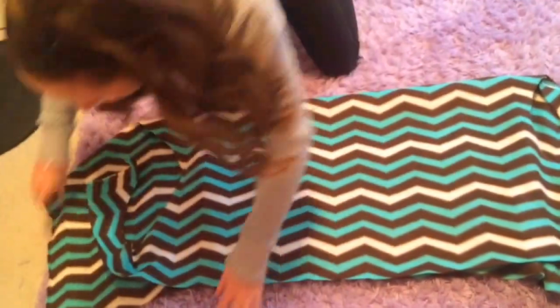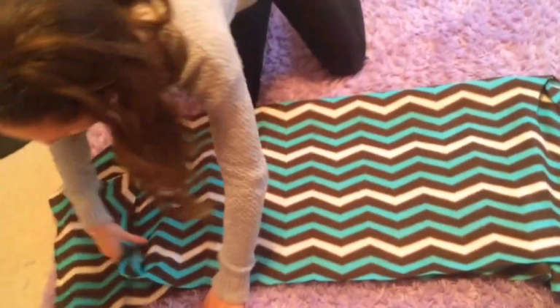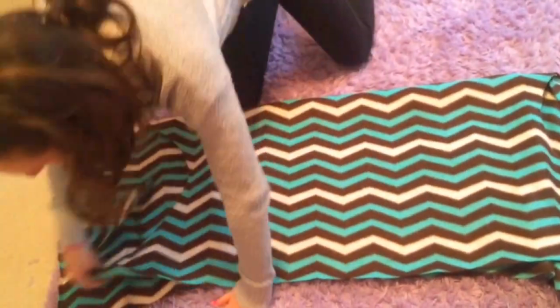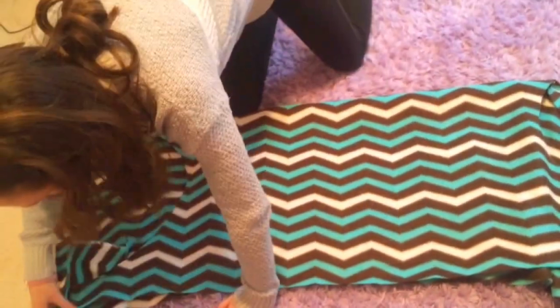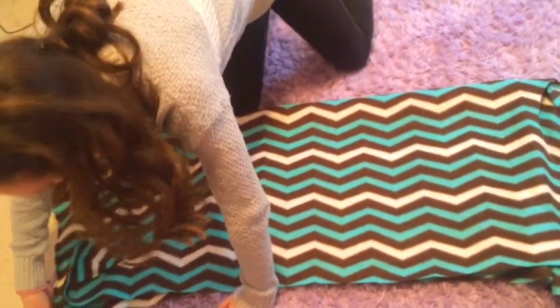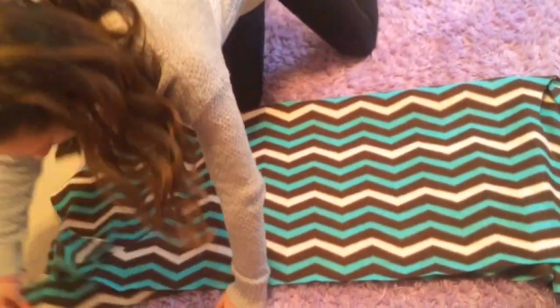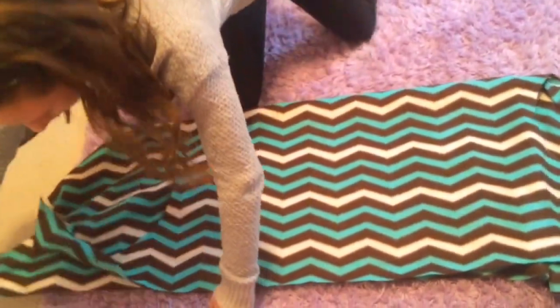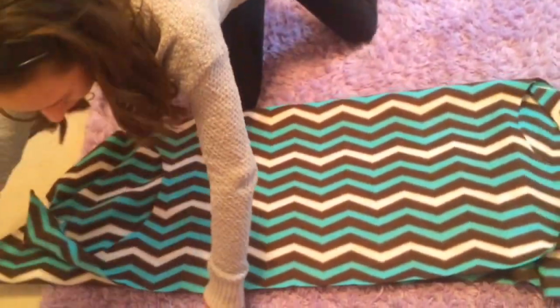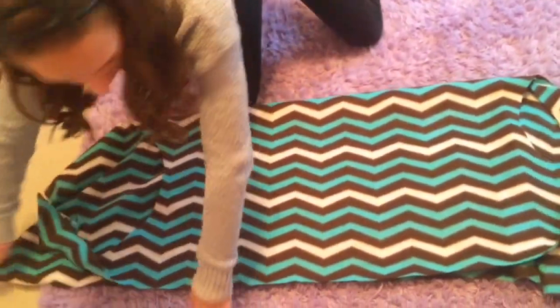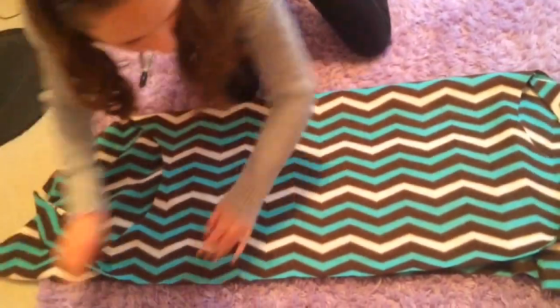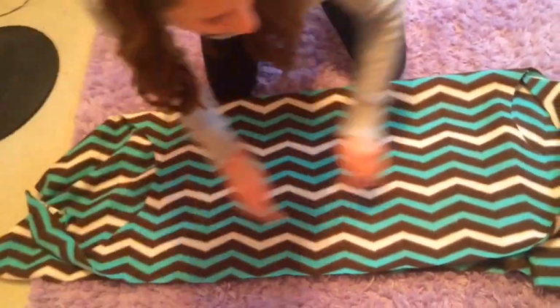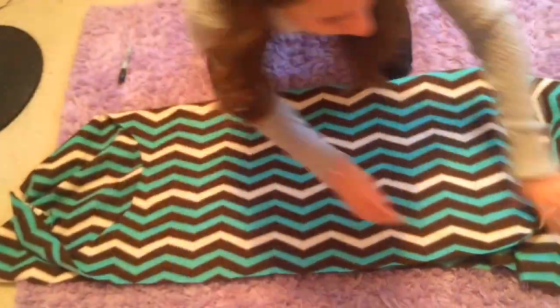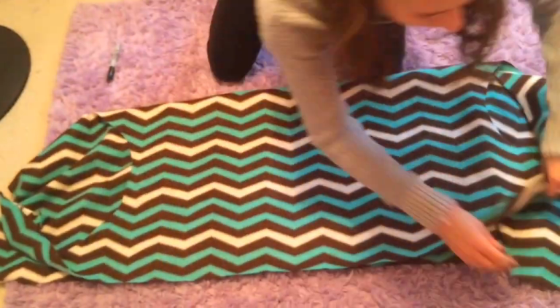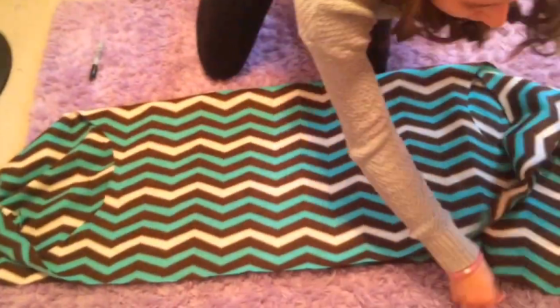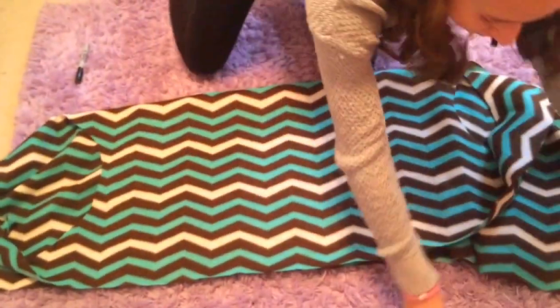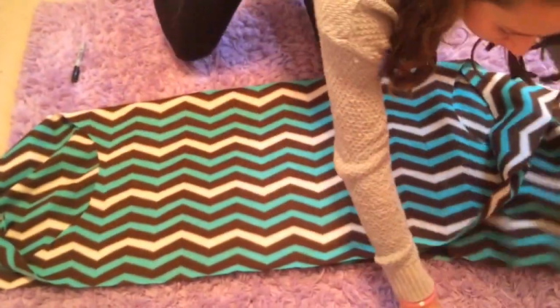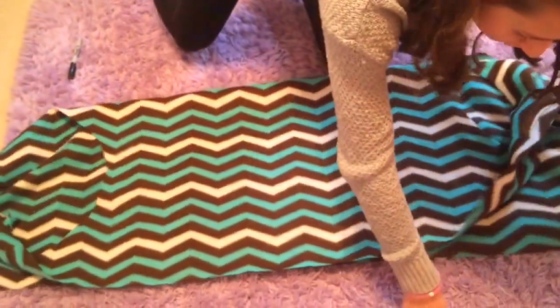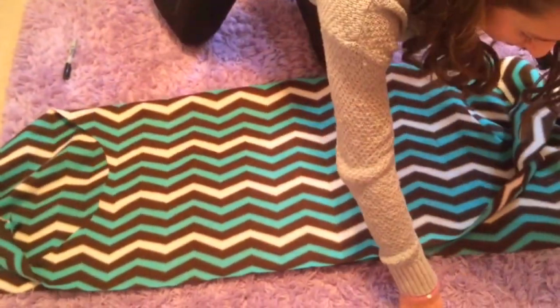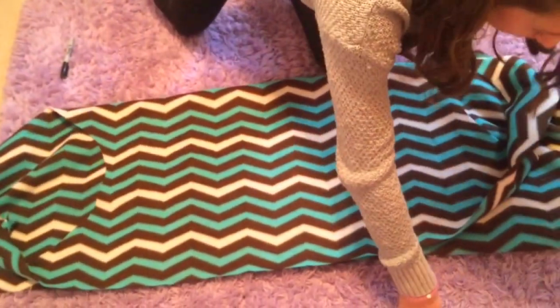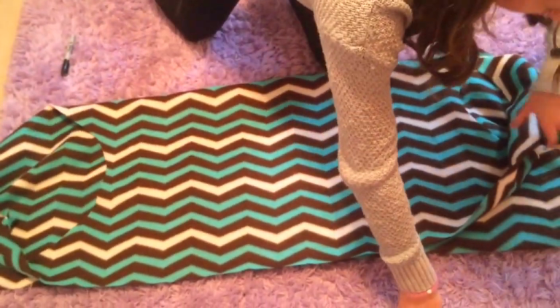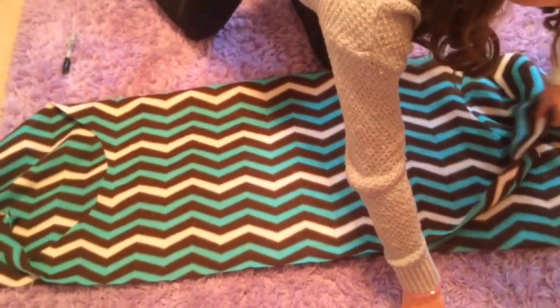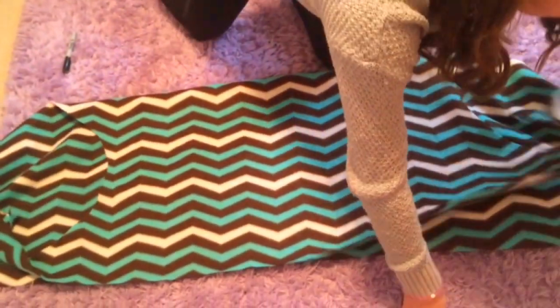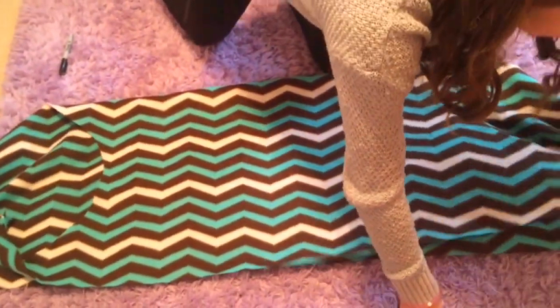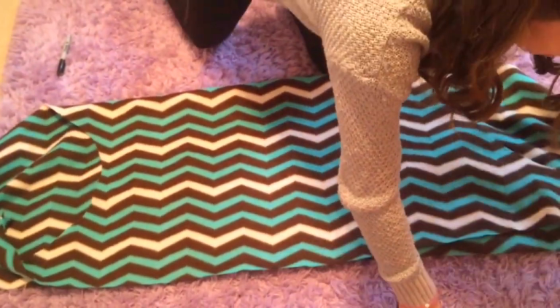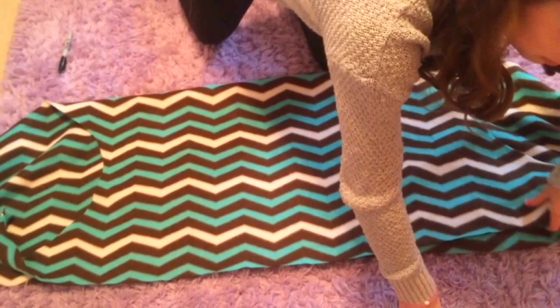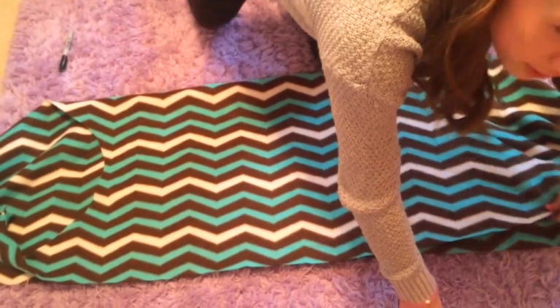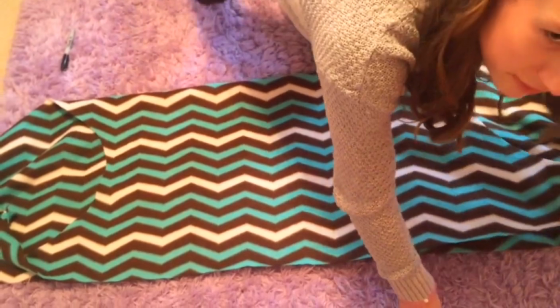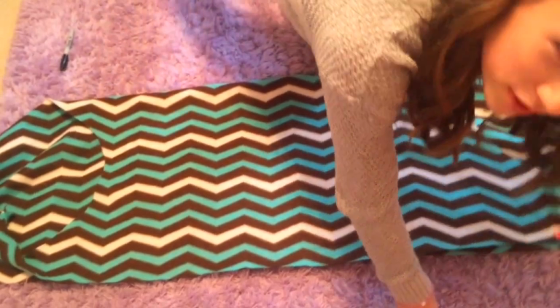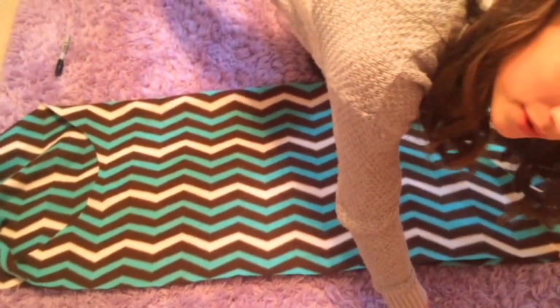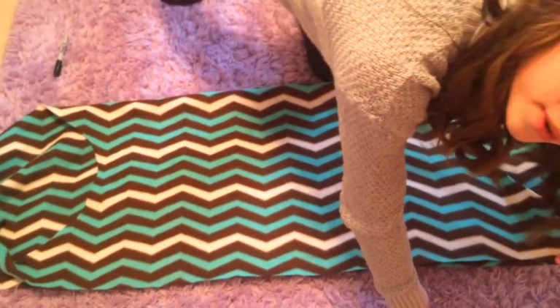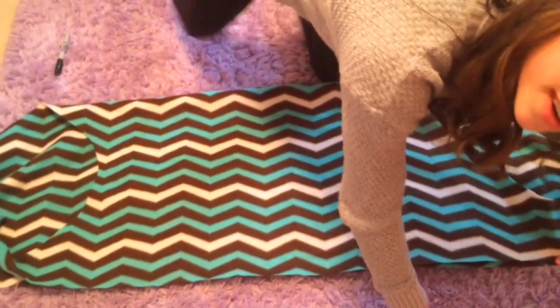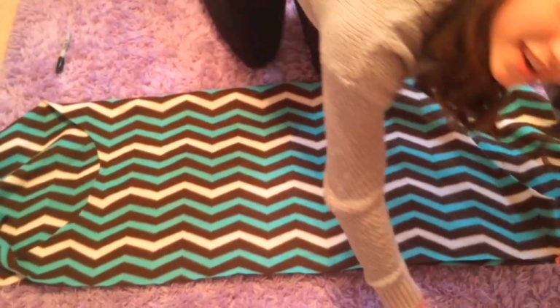So first you're going to start by folding the fabric in half. Then you're going to smooth out the edges and match up the corners.